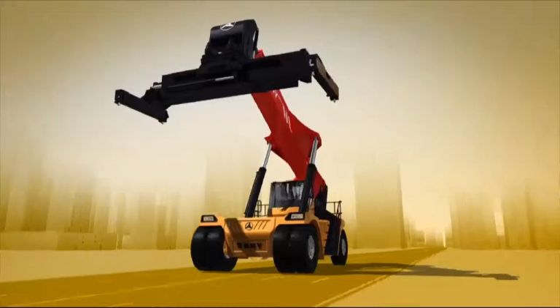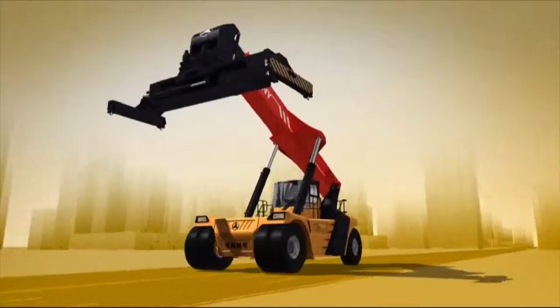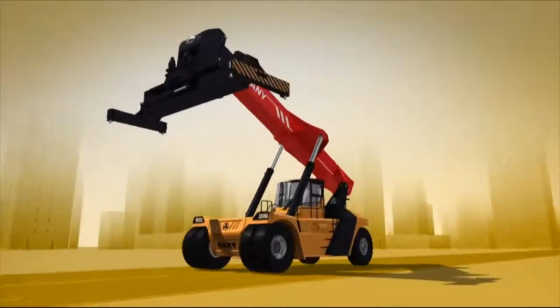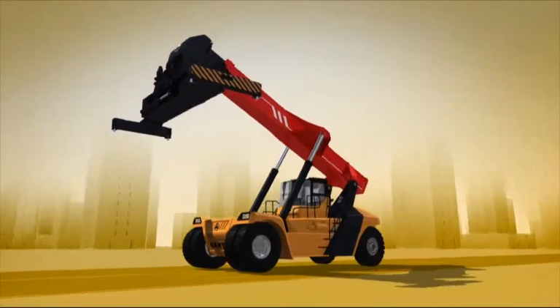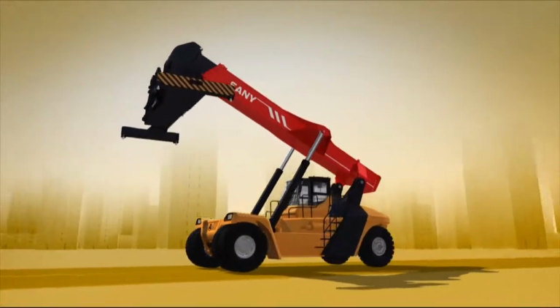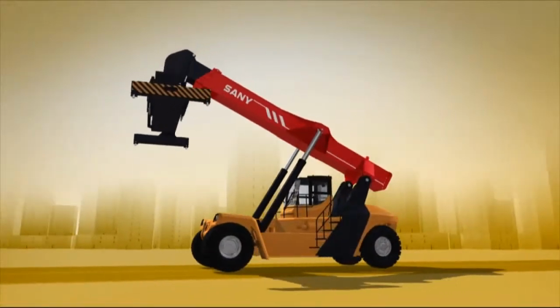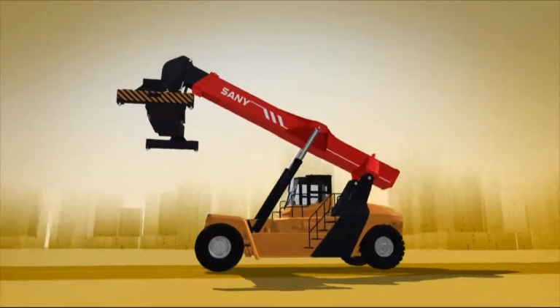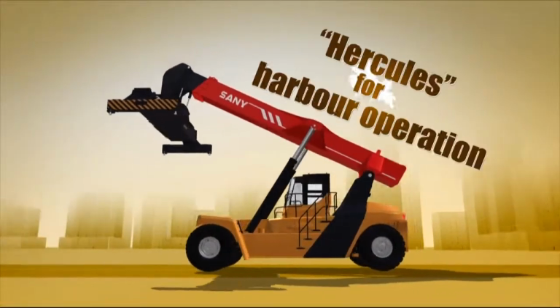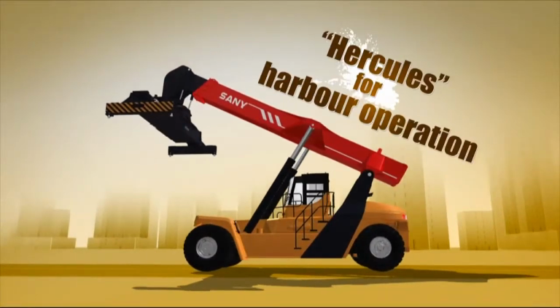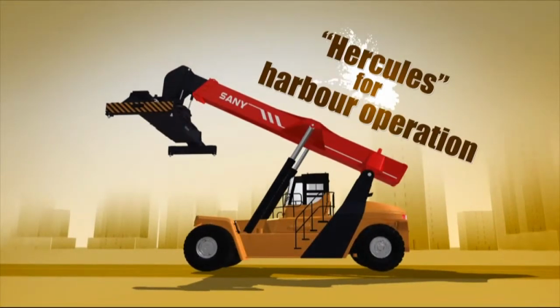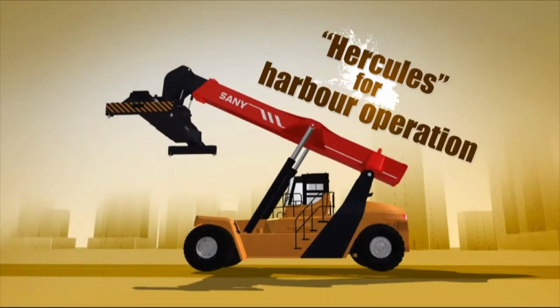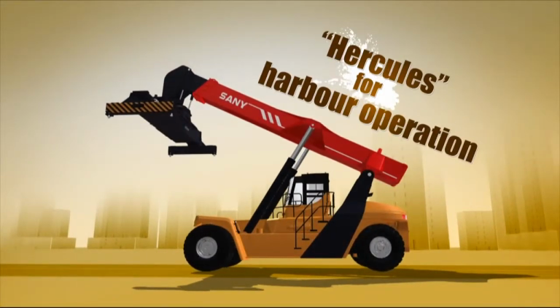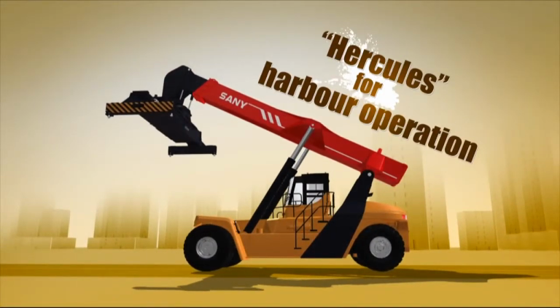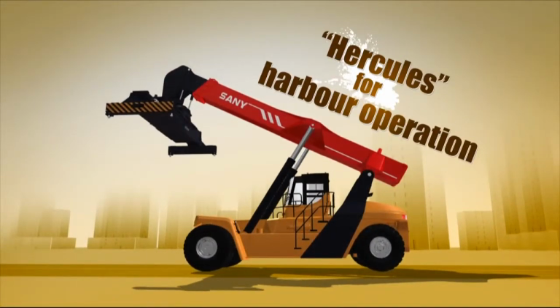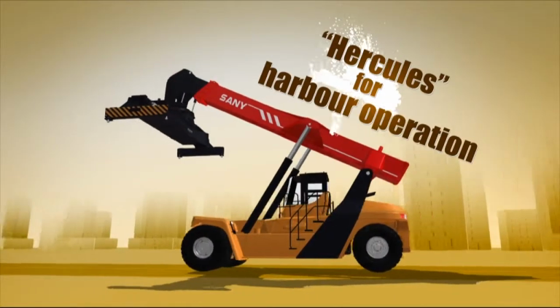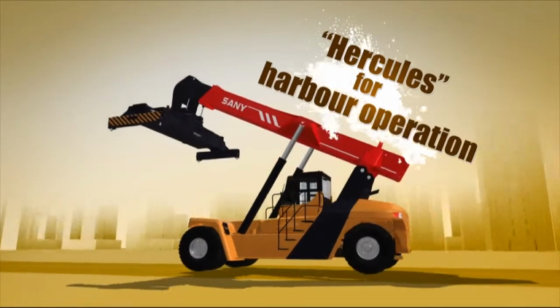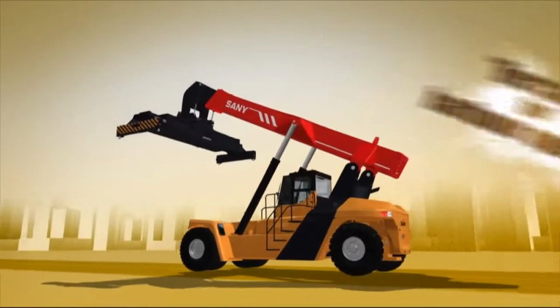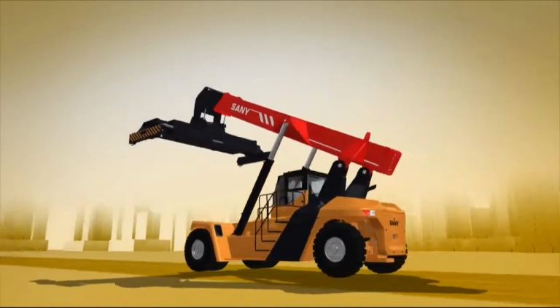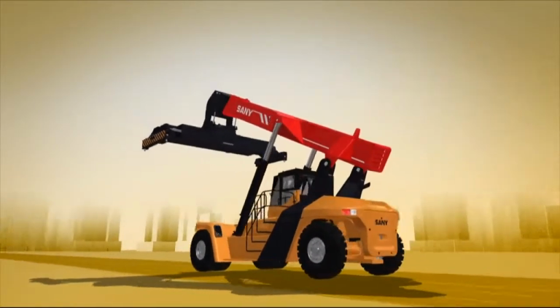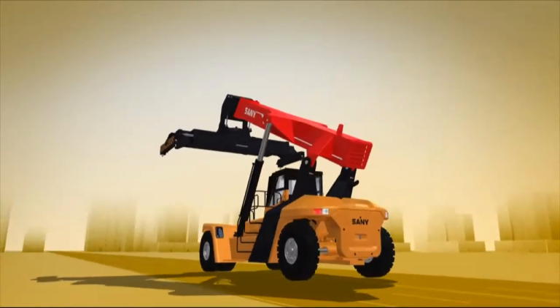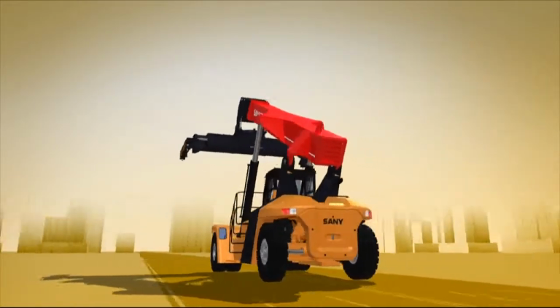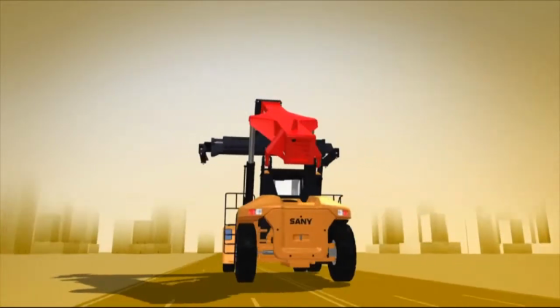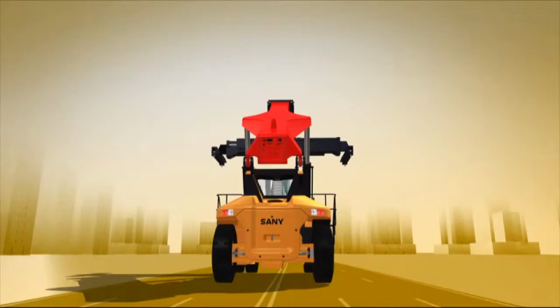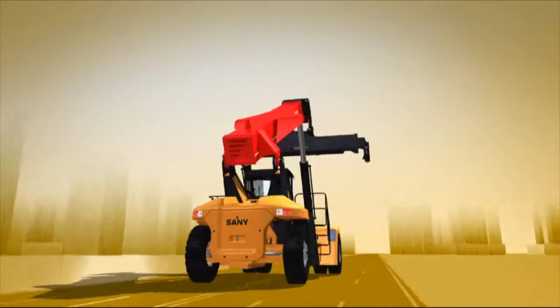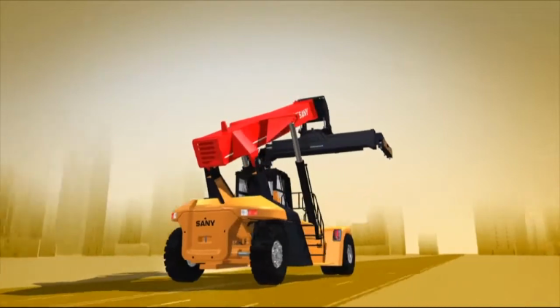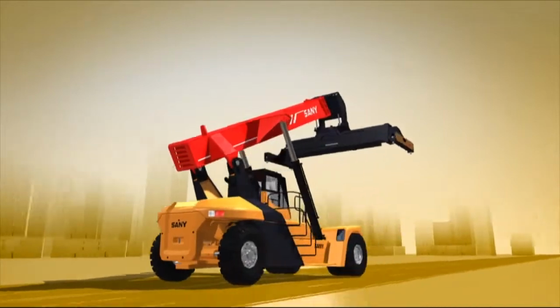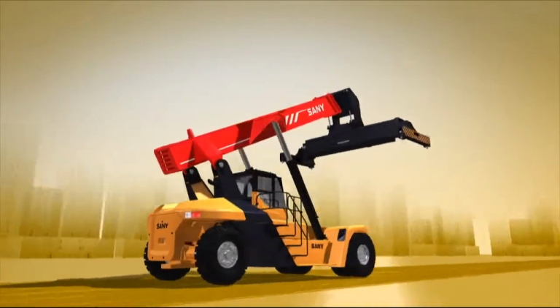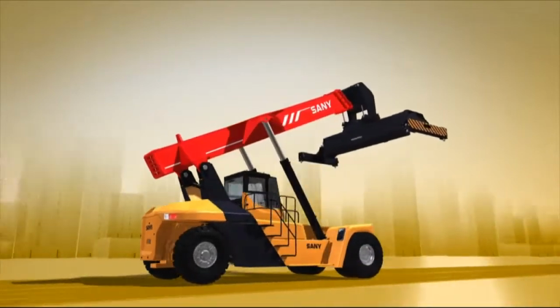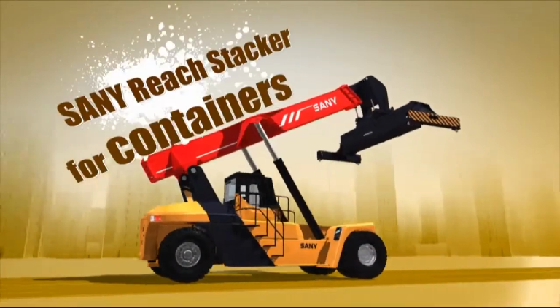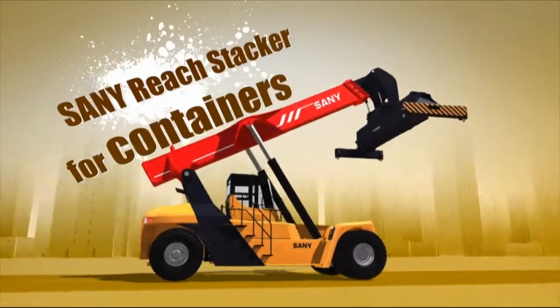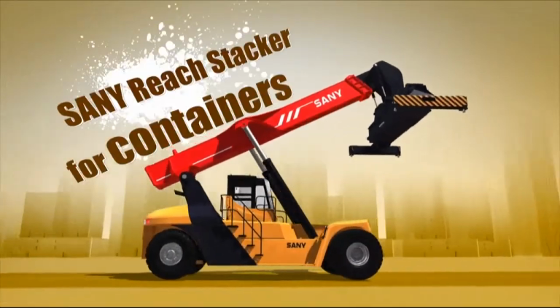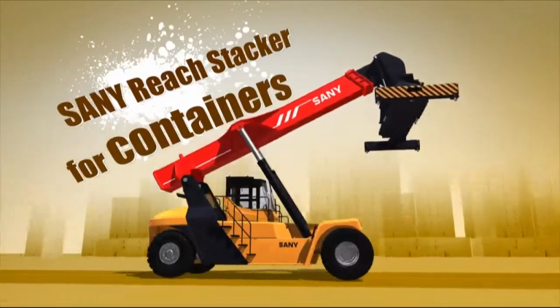Sani Reach Stacker, Hercules, for harbor operation. Sani Reach Stacker for containers.